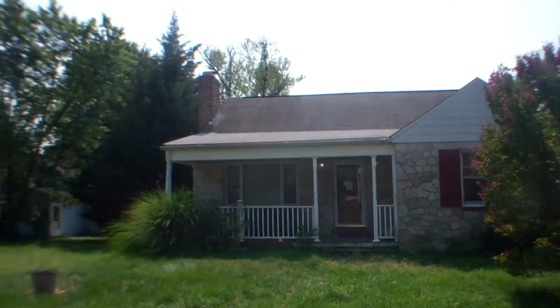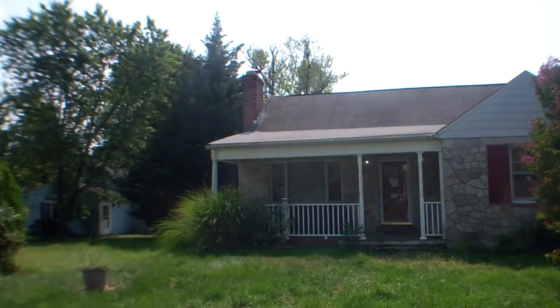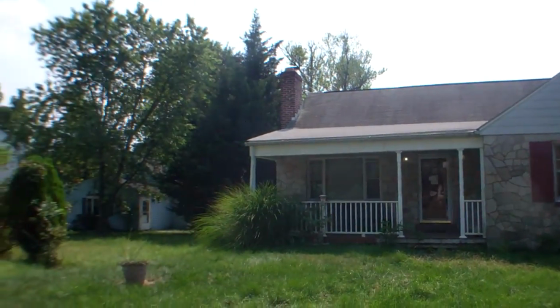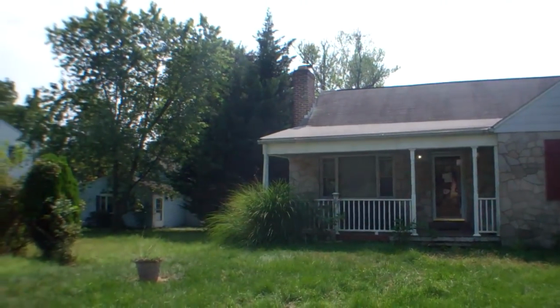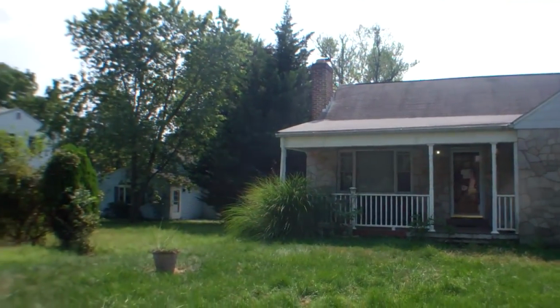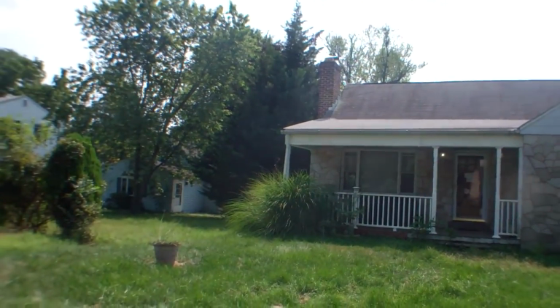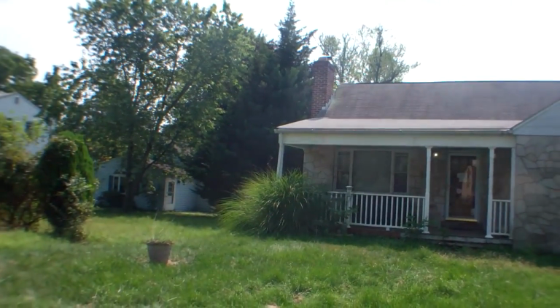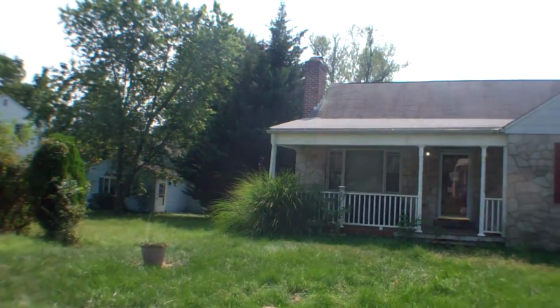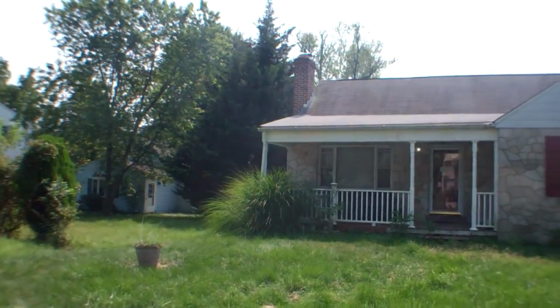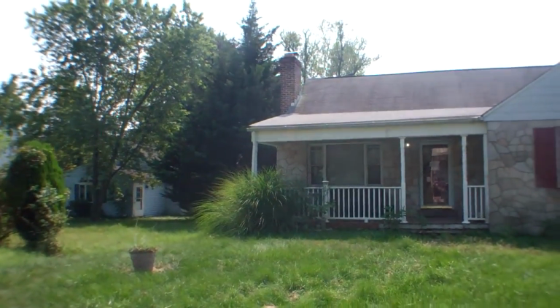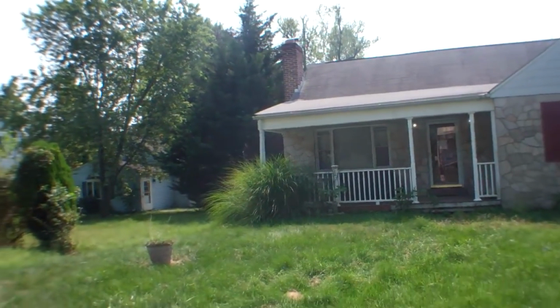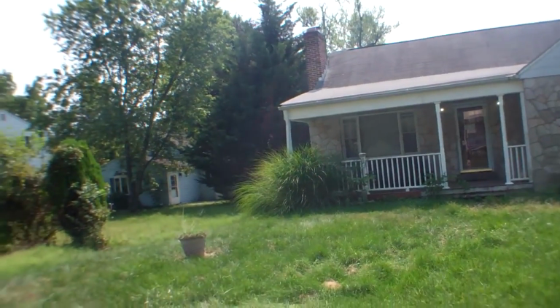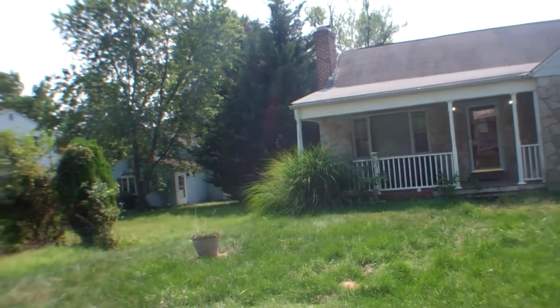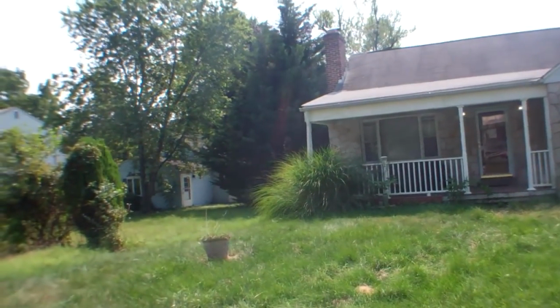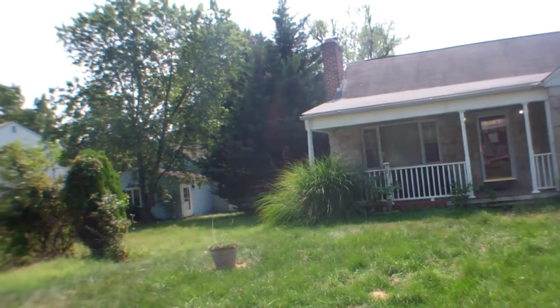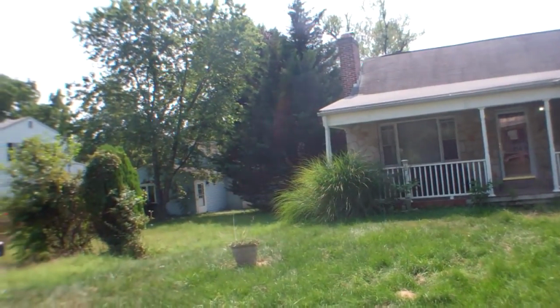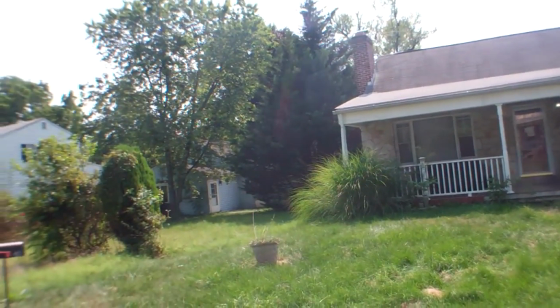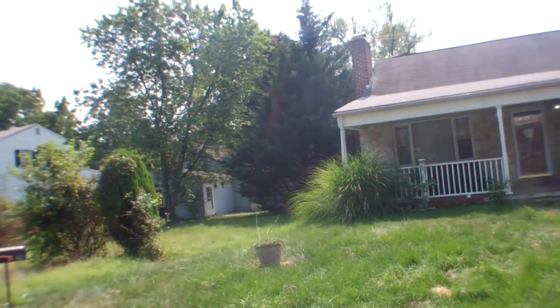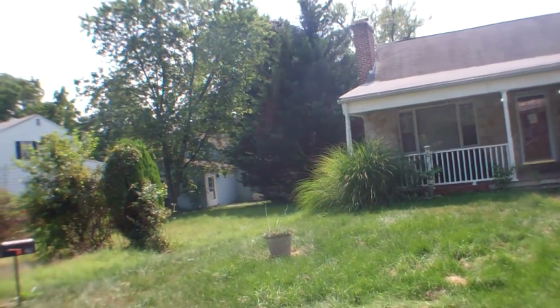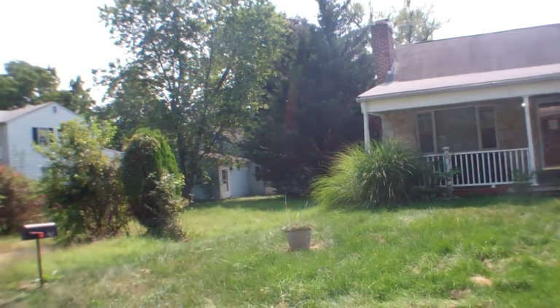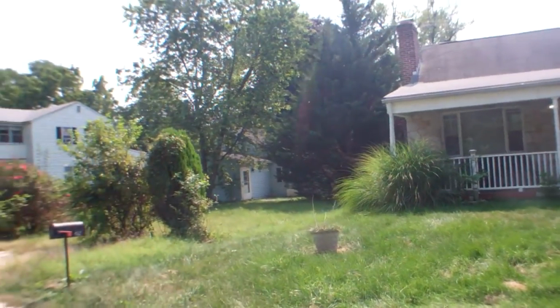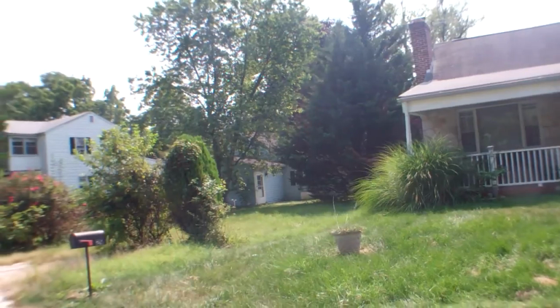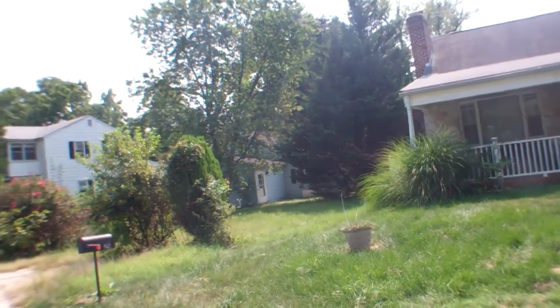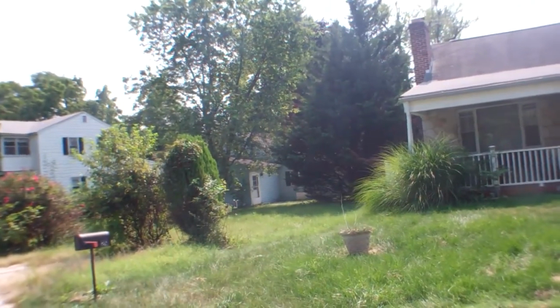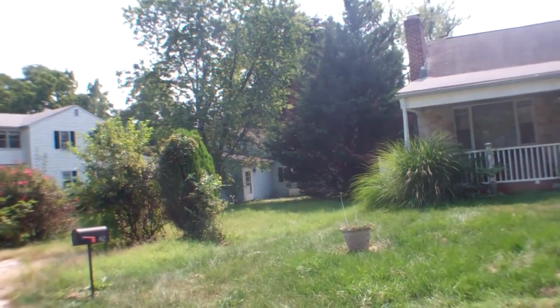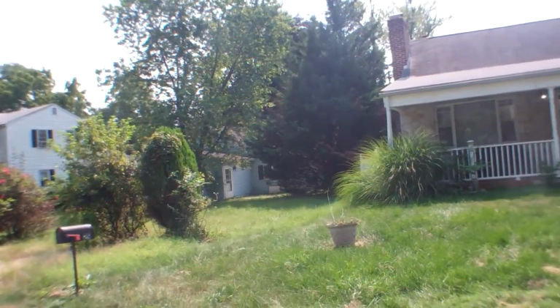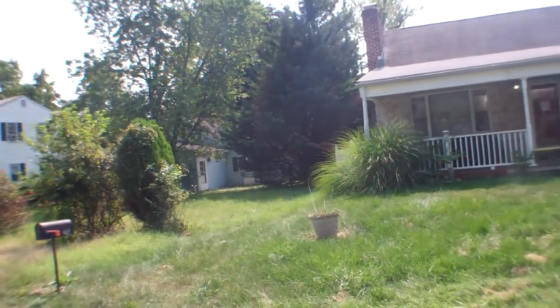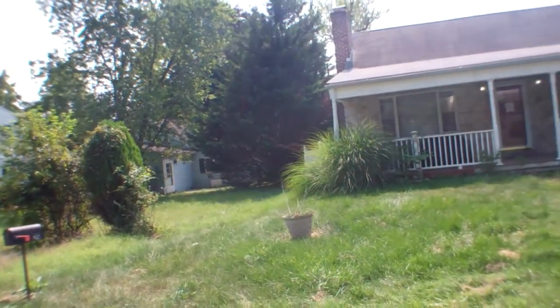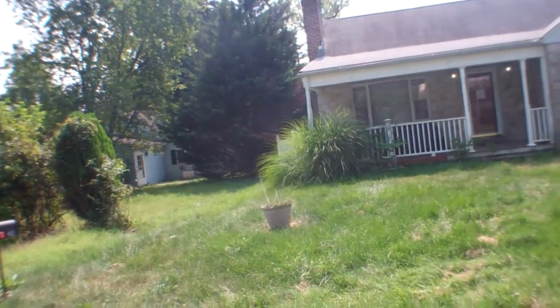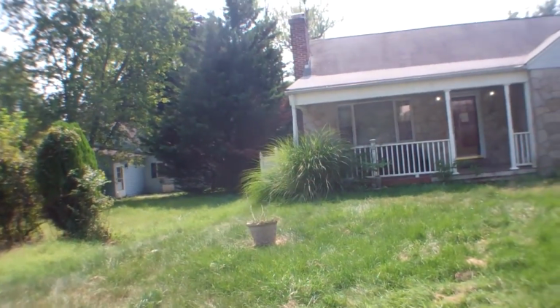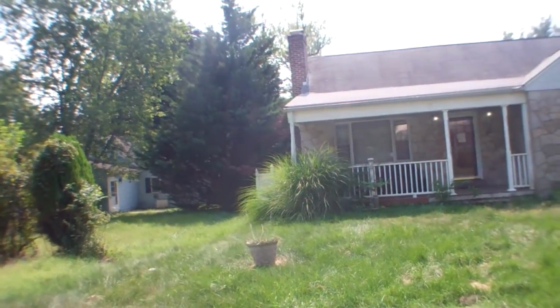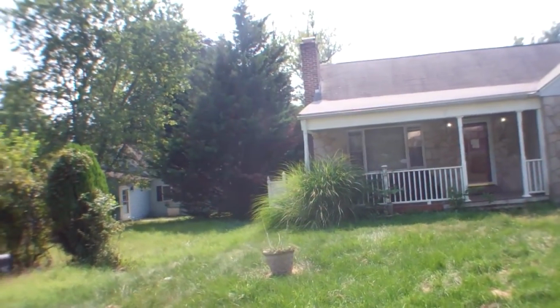I believe it's vacant, with some foreclosure notices on the front door.